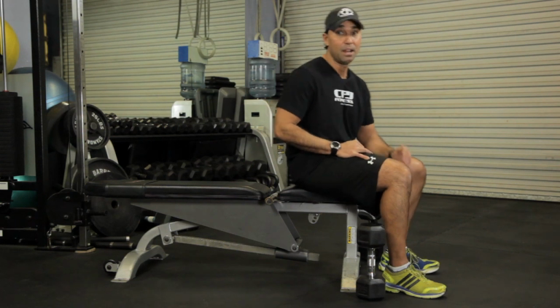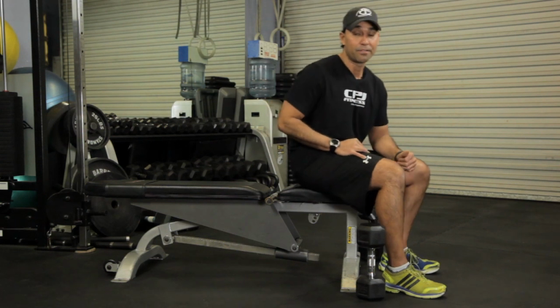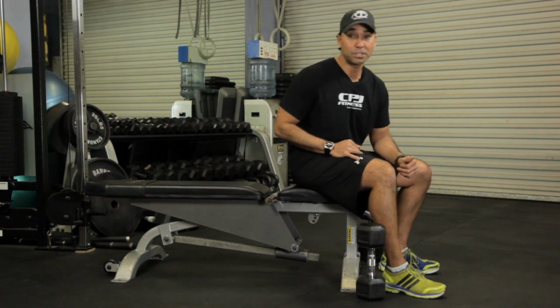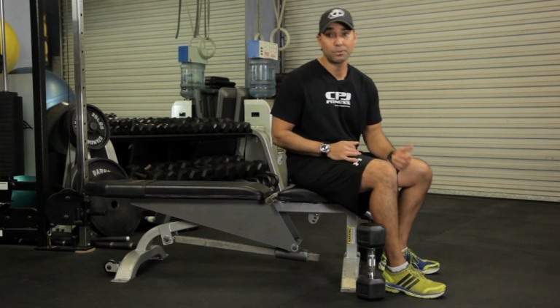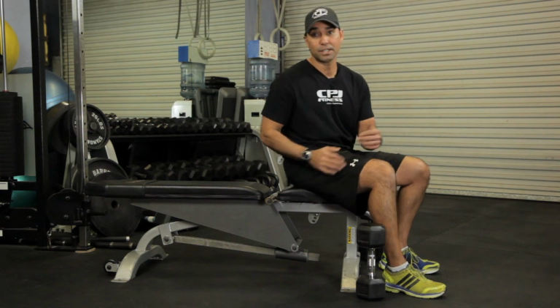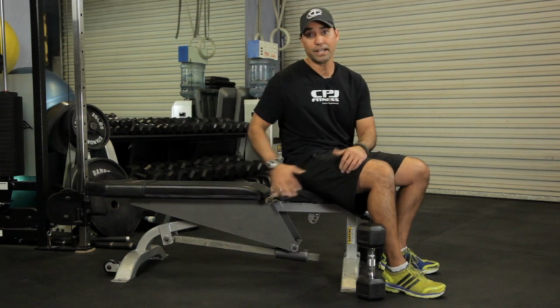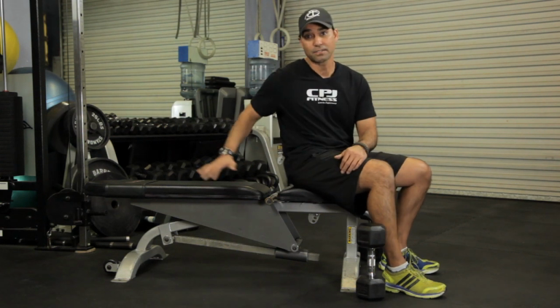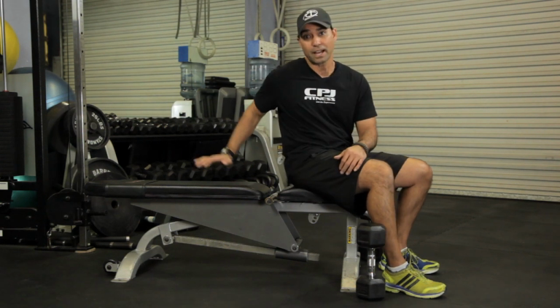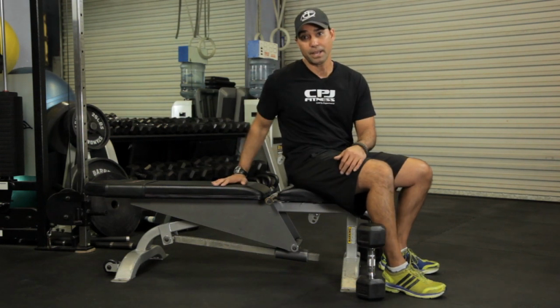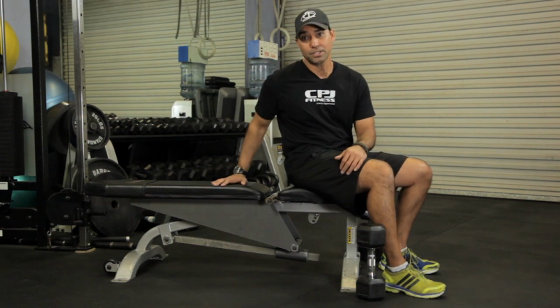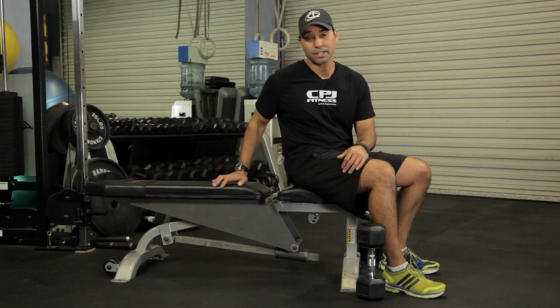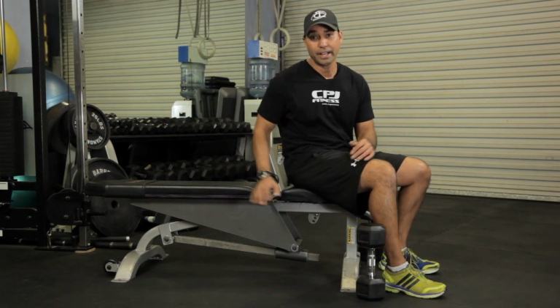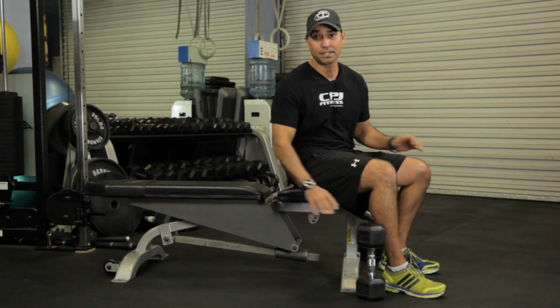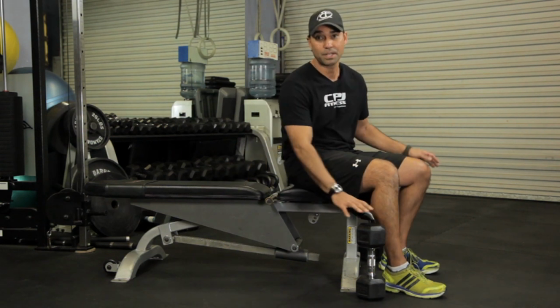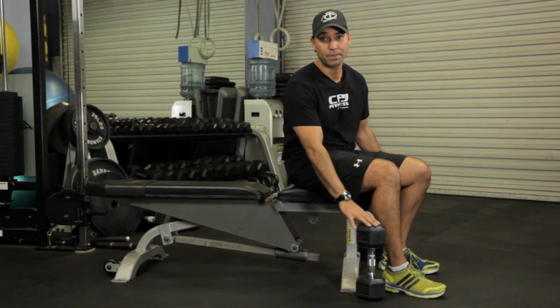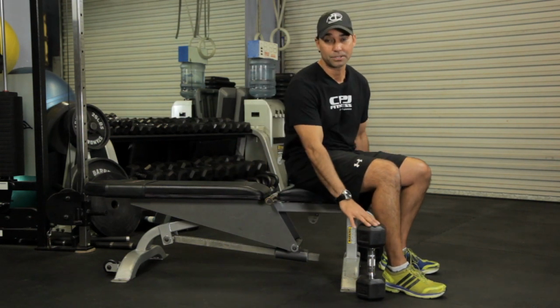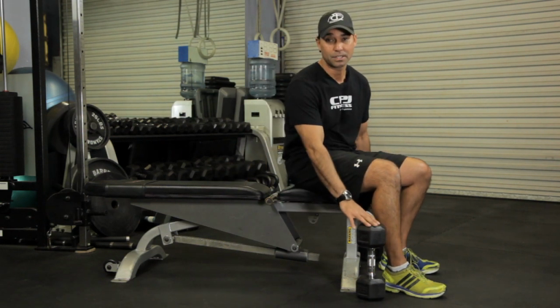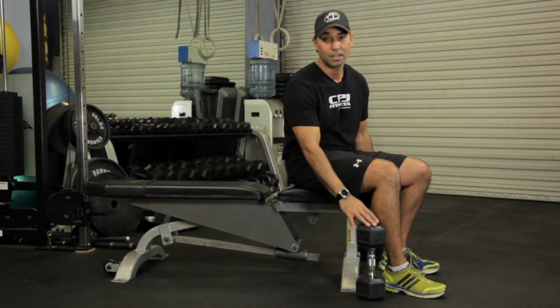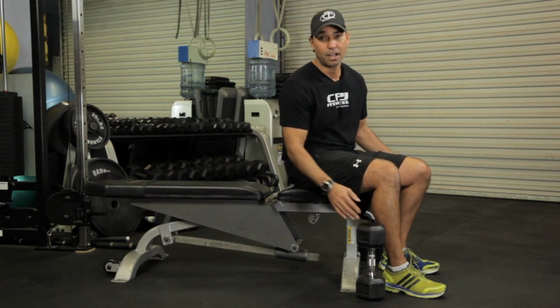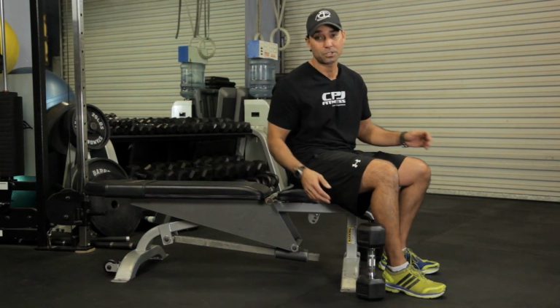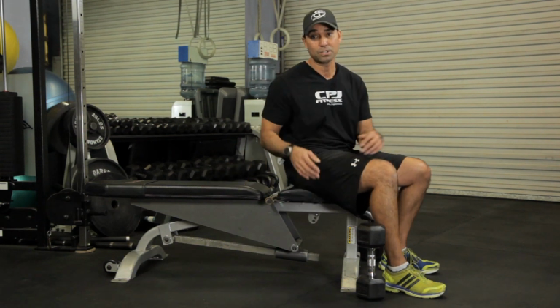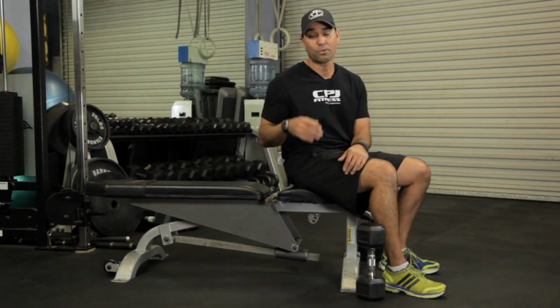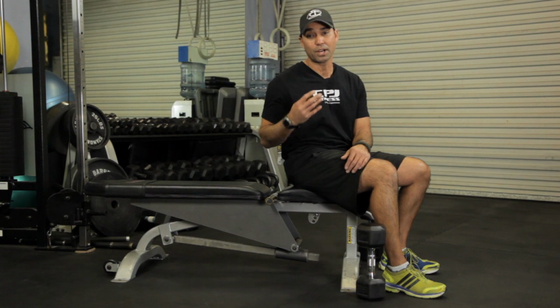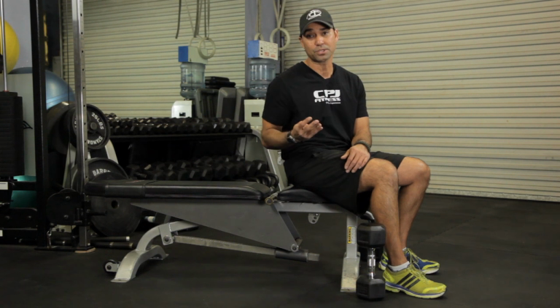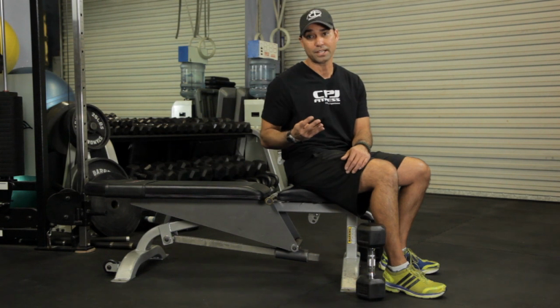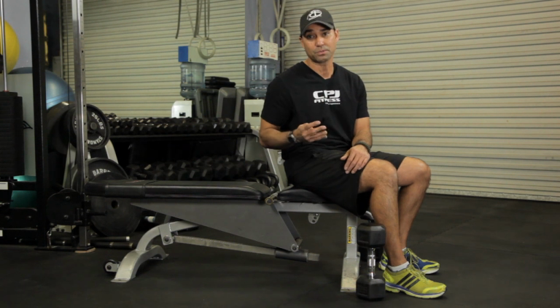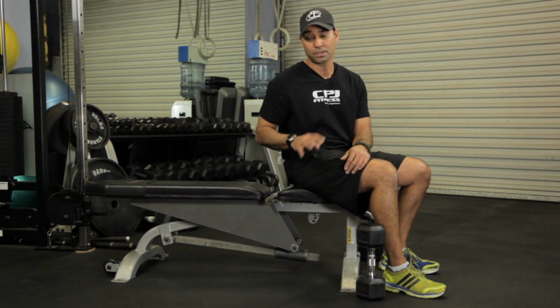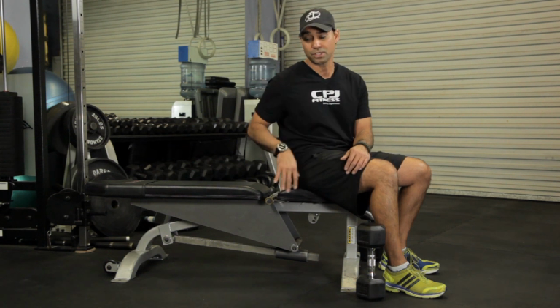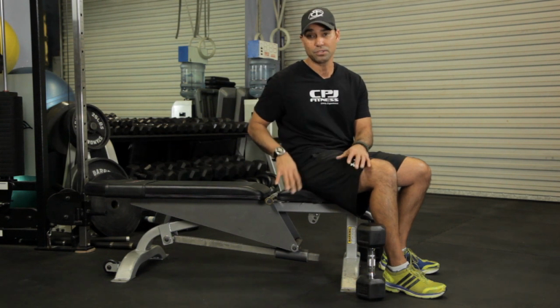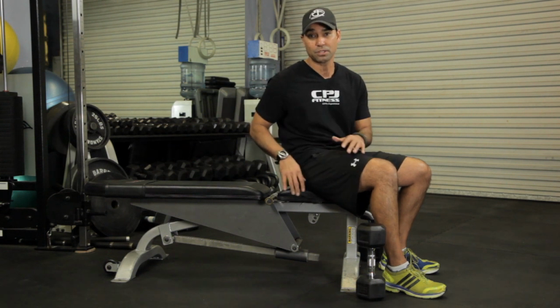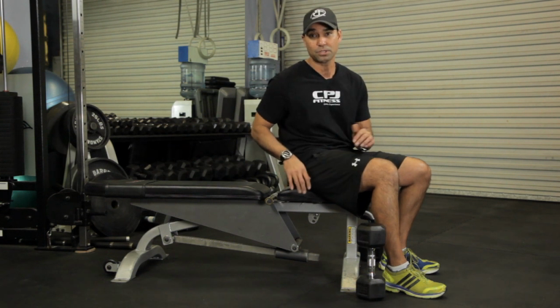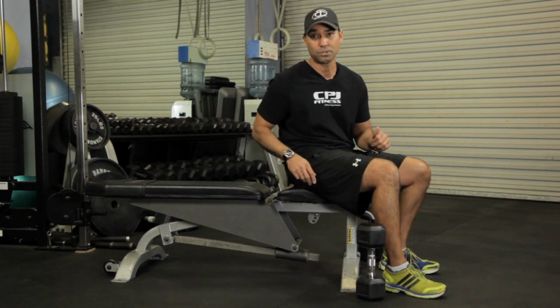The first thing we're going to need is a flat bench and some dumbbells. I'm going to show you four exercises with just using those tools.